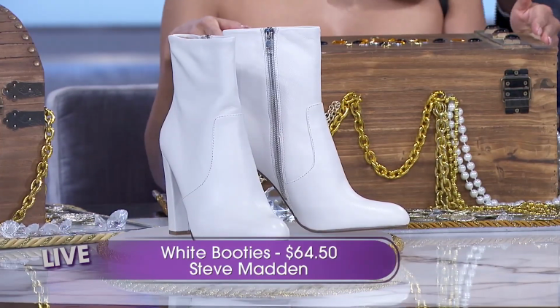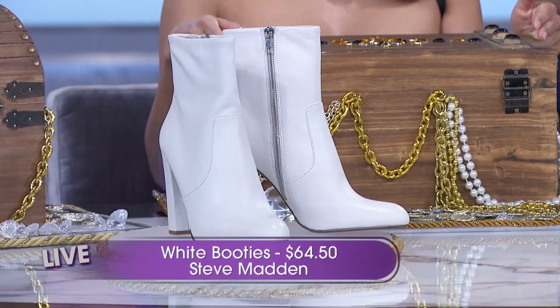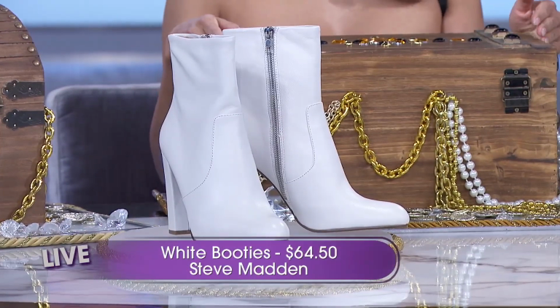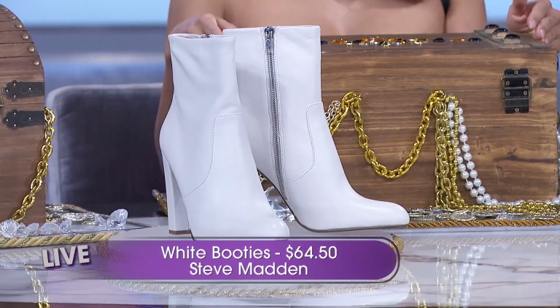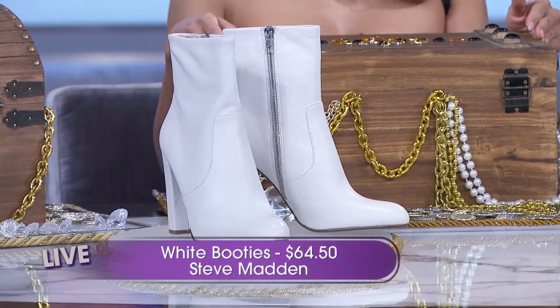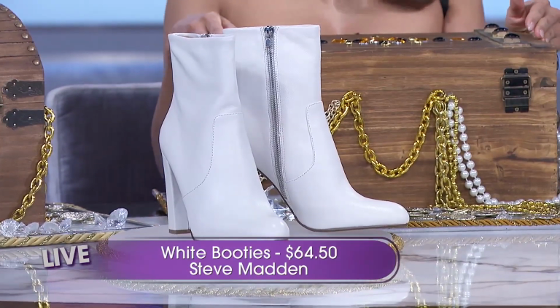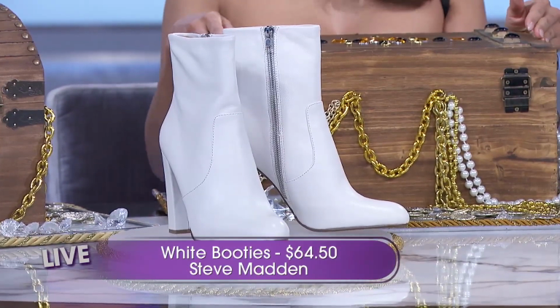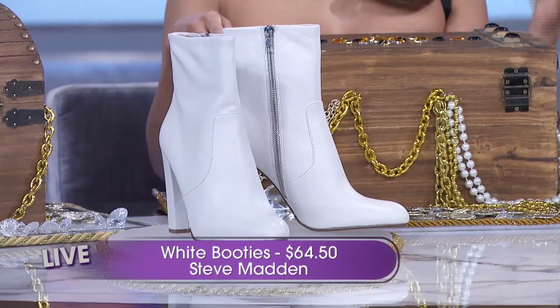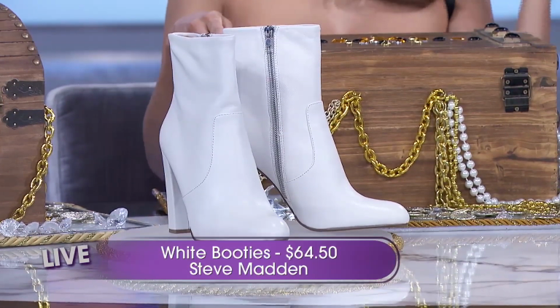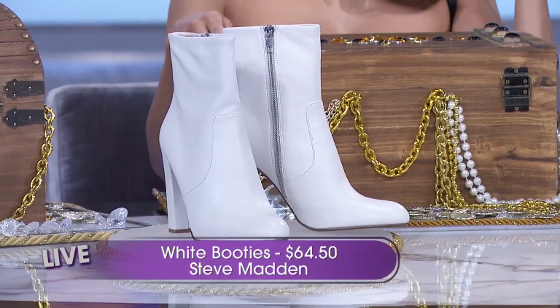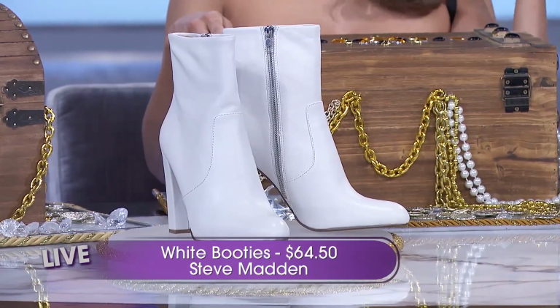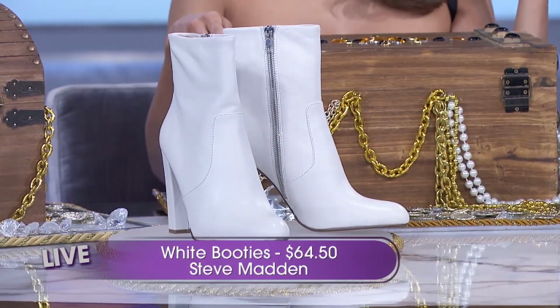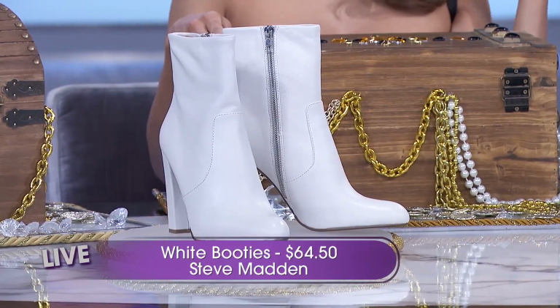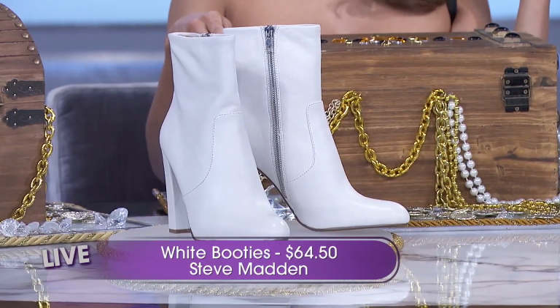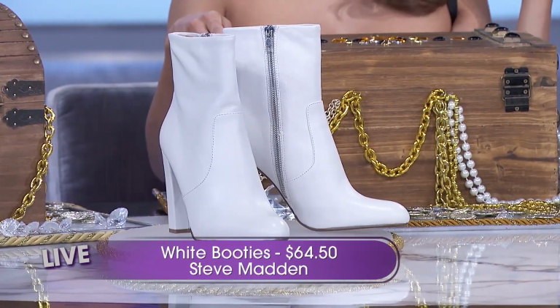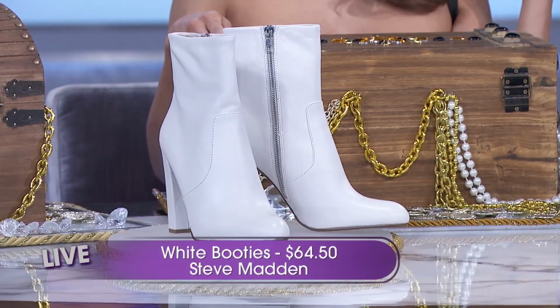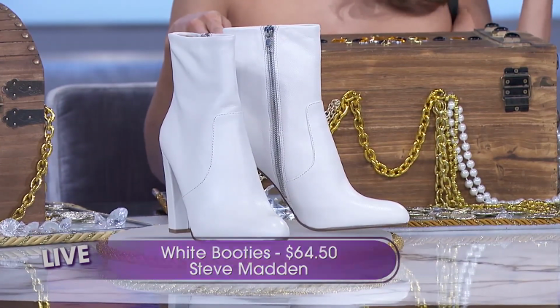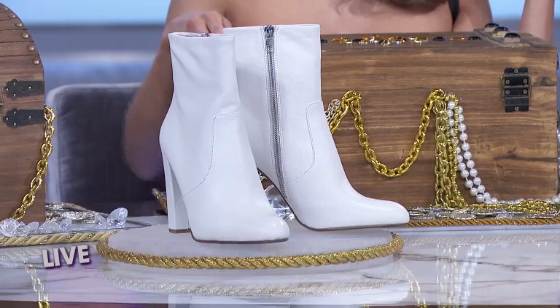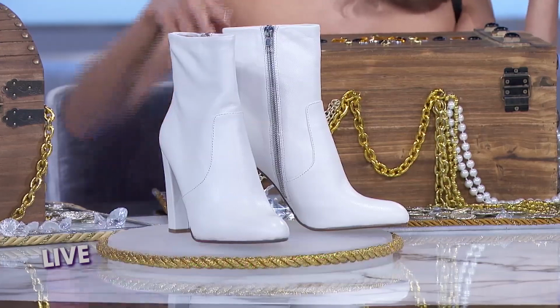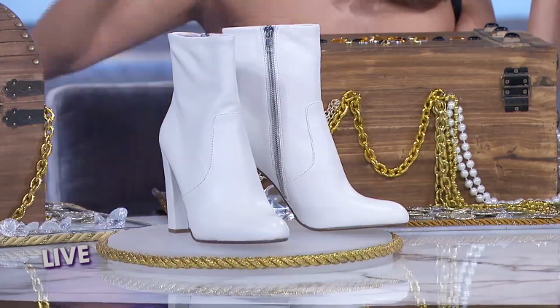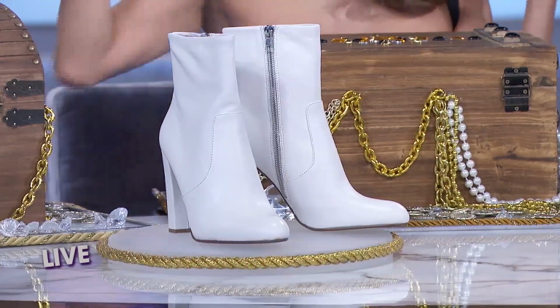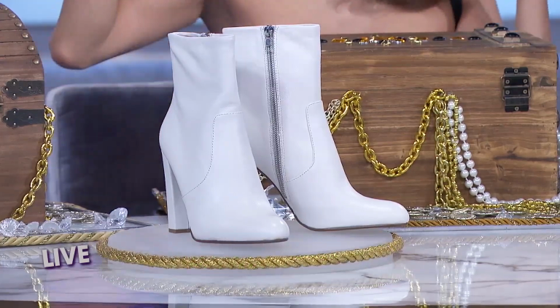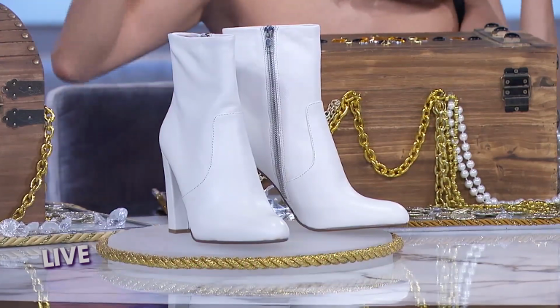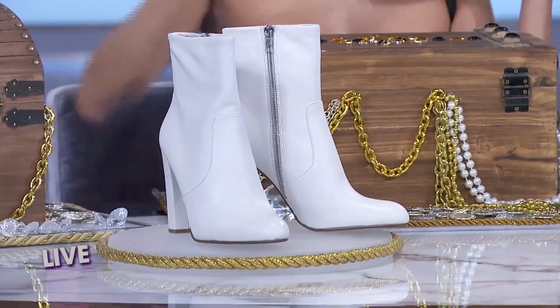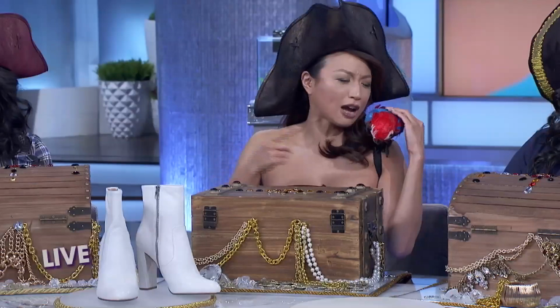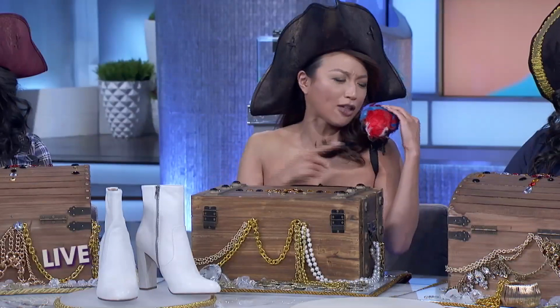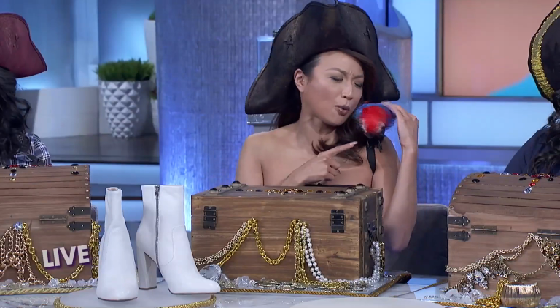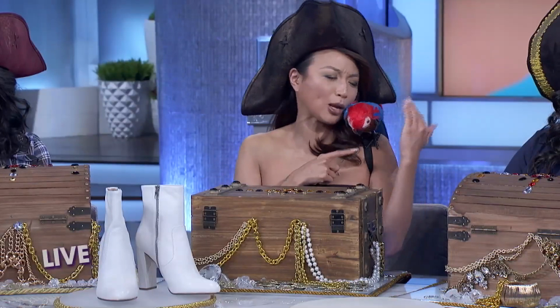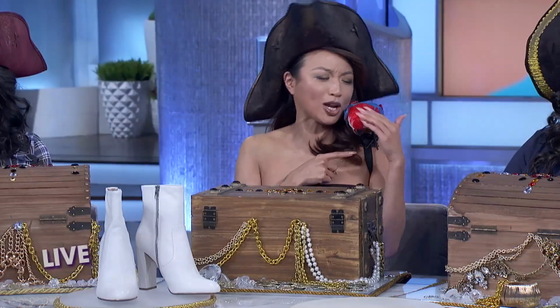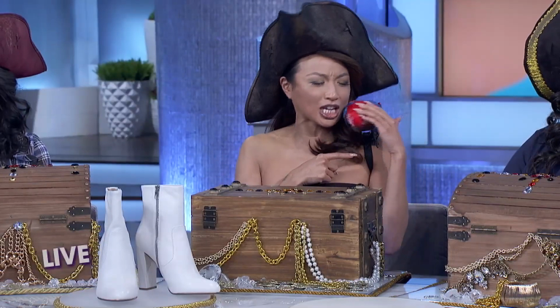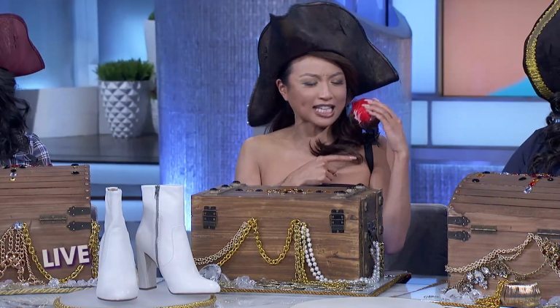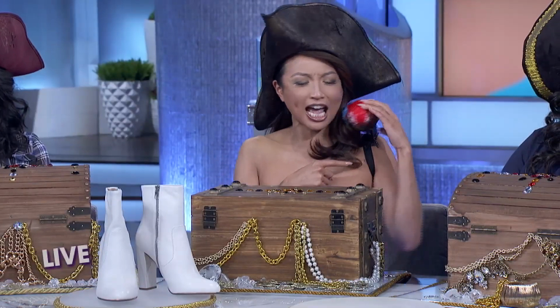Blimey, that's a lot of shoe for not that much gold. I got the pirate bargain of the week, wouldn't you say?